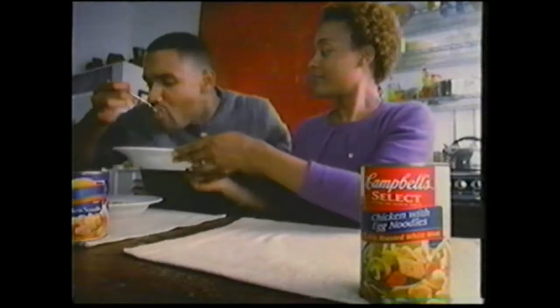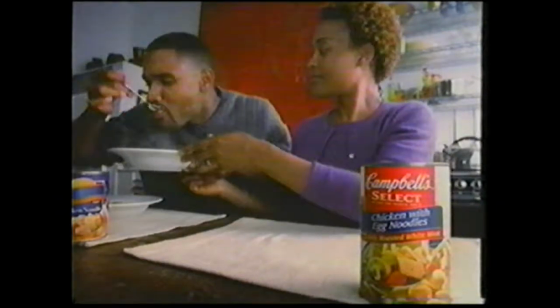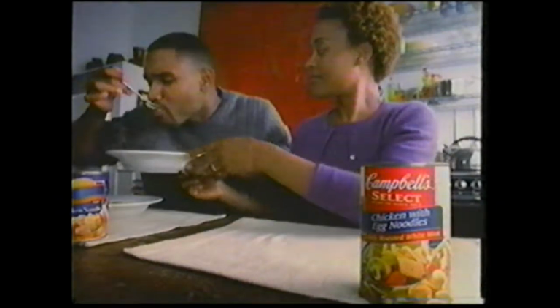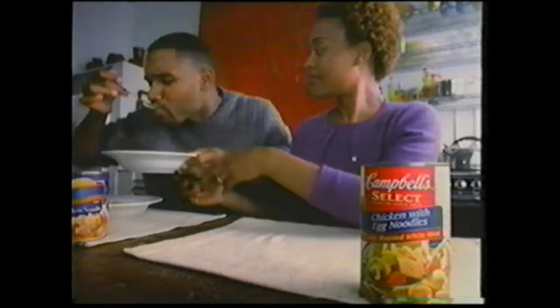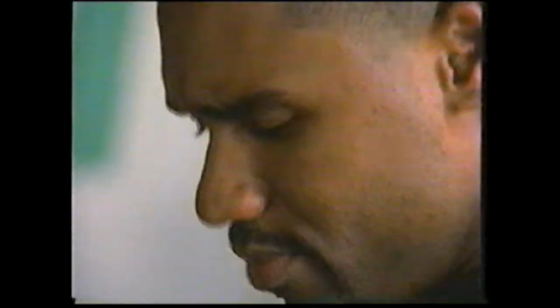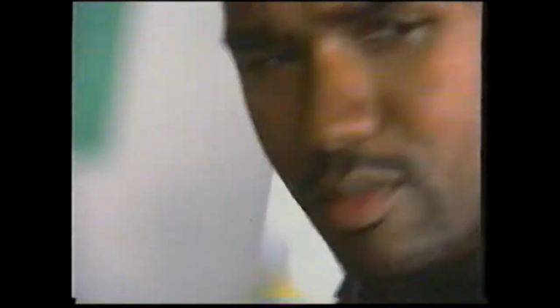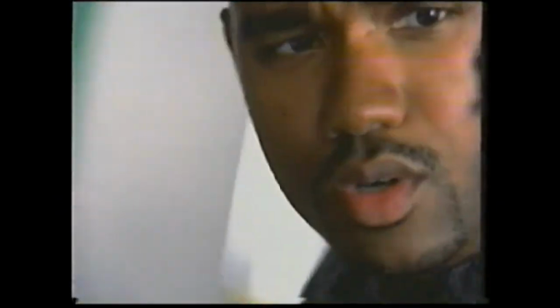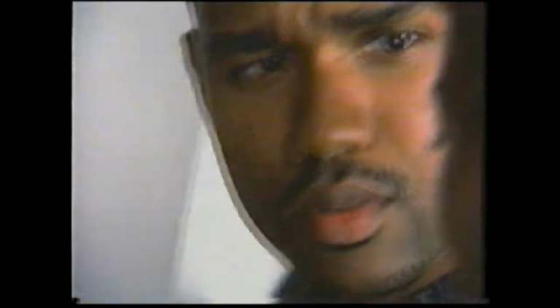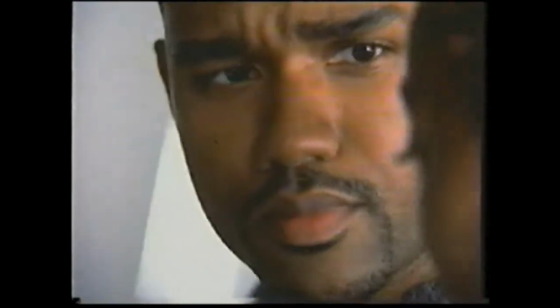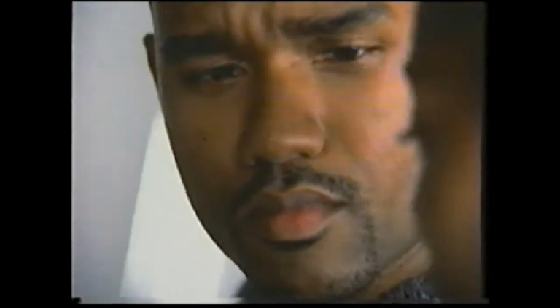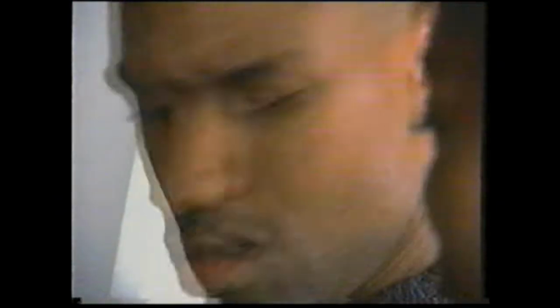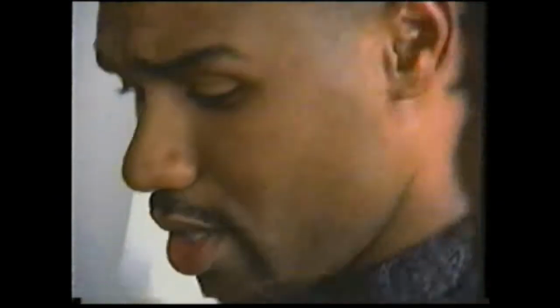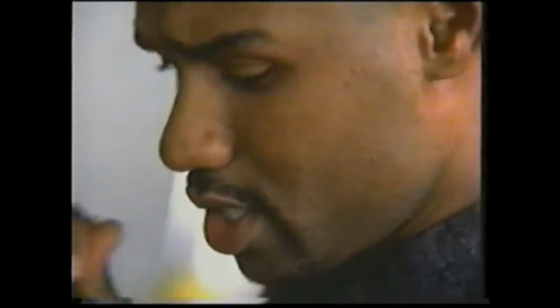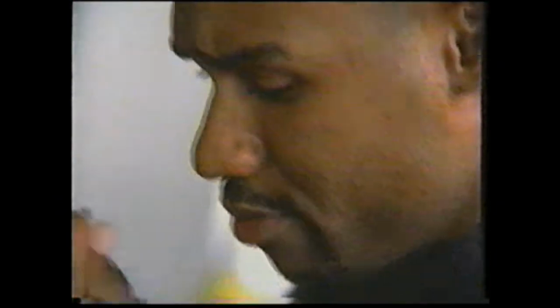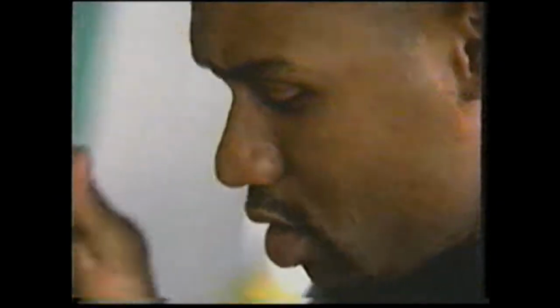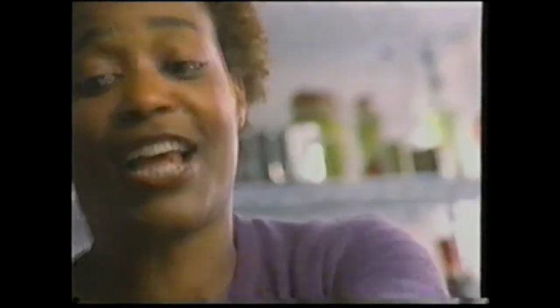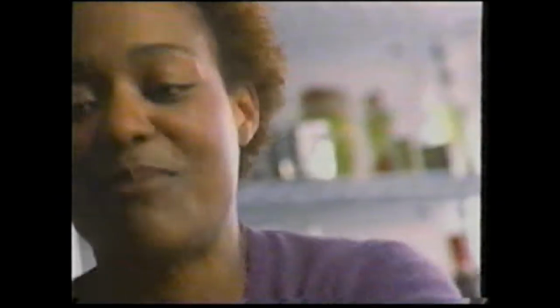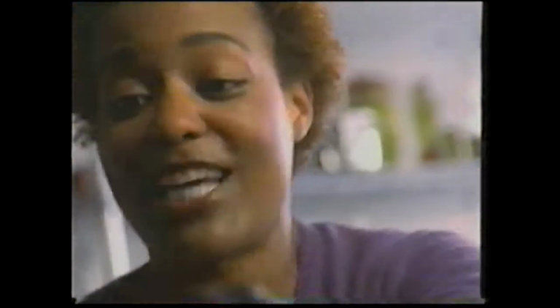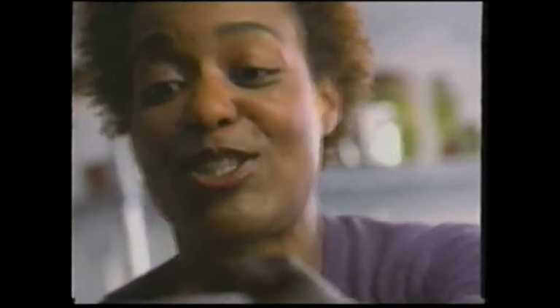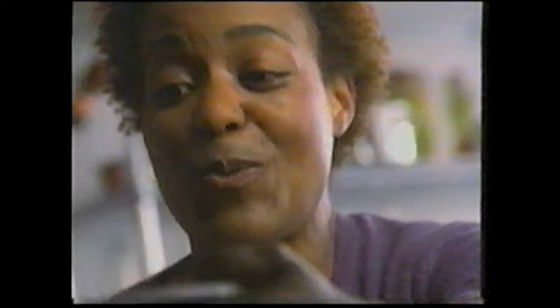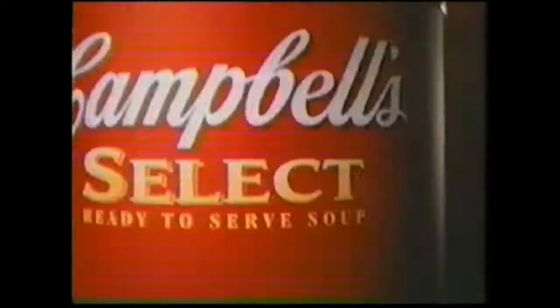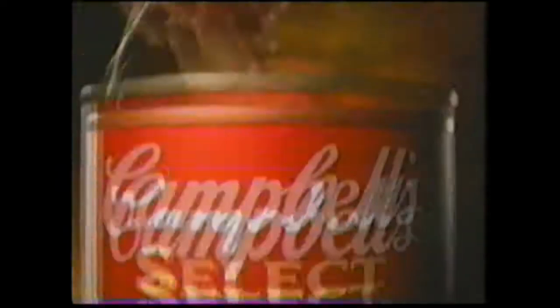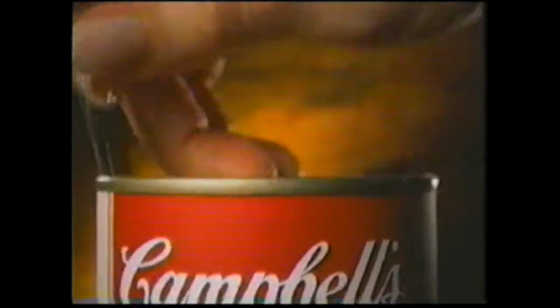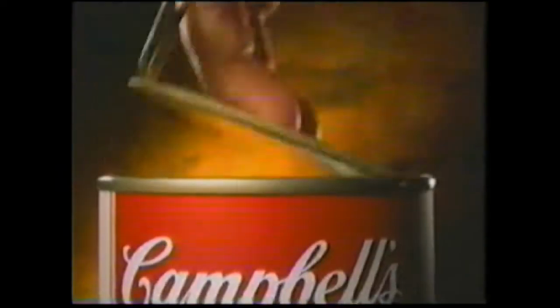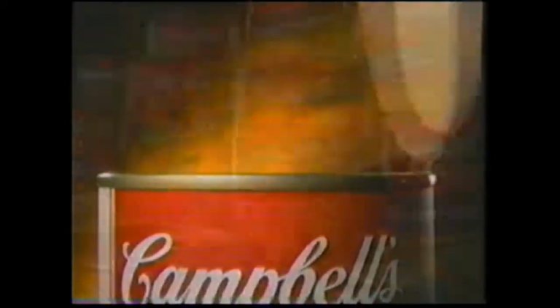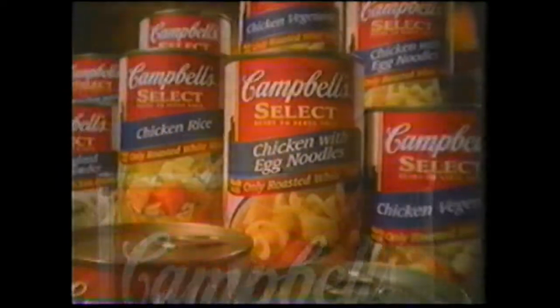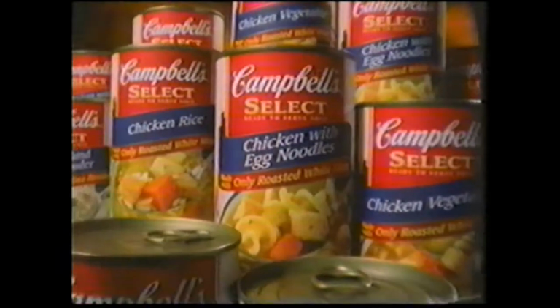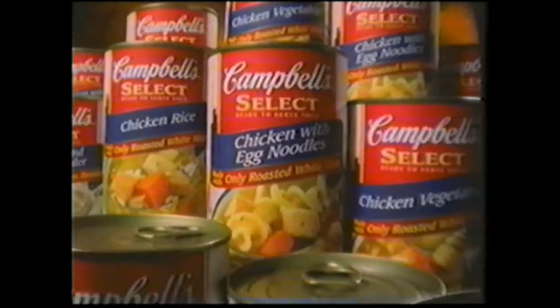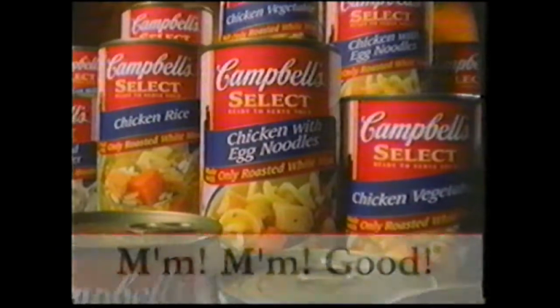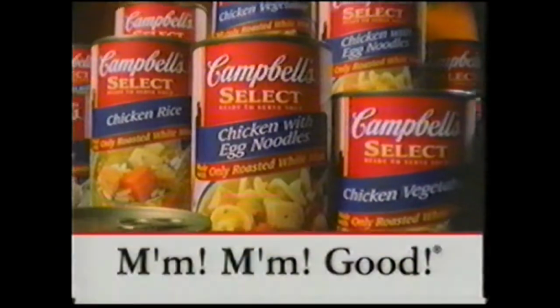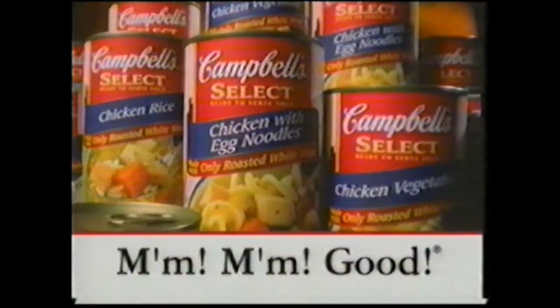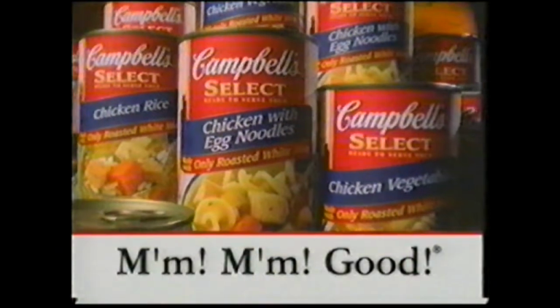Mm. Is there any more? Yep. You better get some before I go over it. Give me my soup. Campbell's Select ready-to-serve. Mm-mm, good.